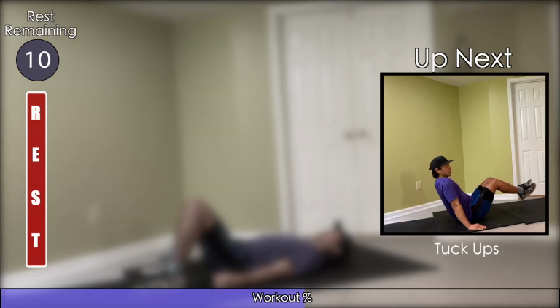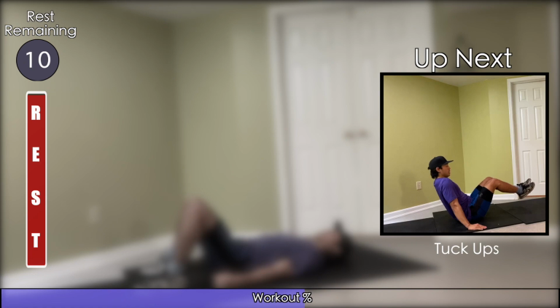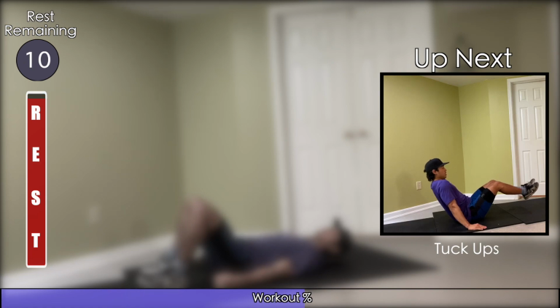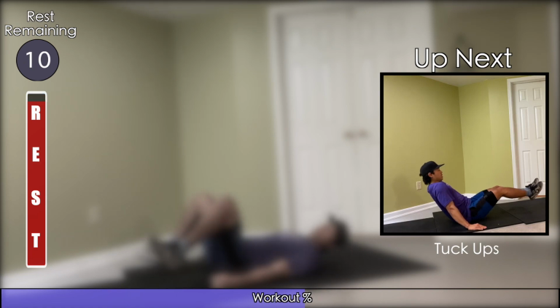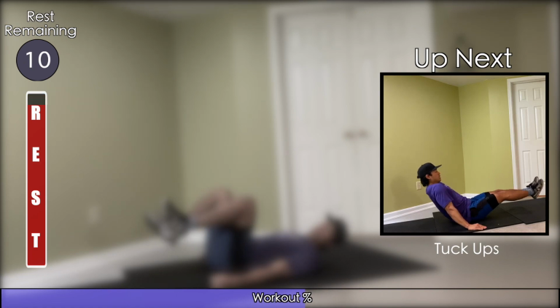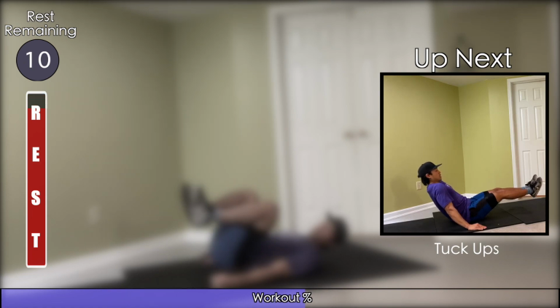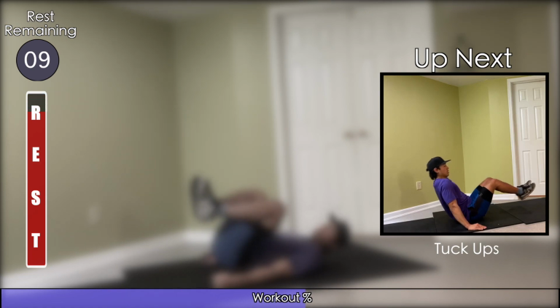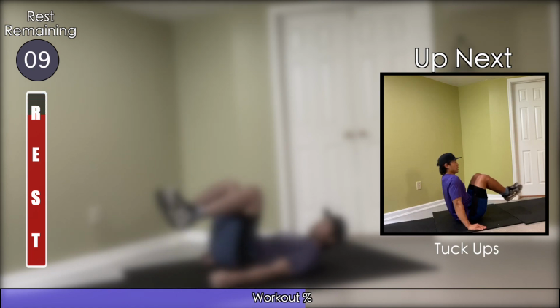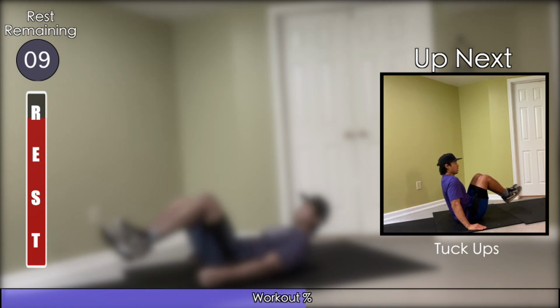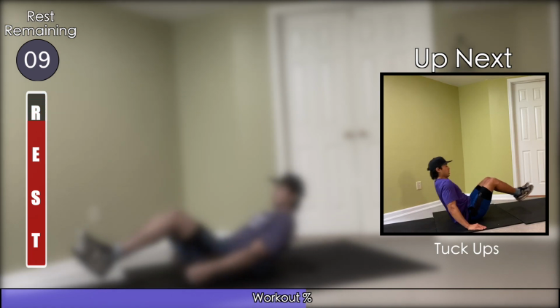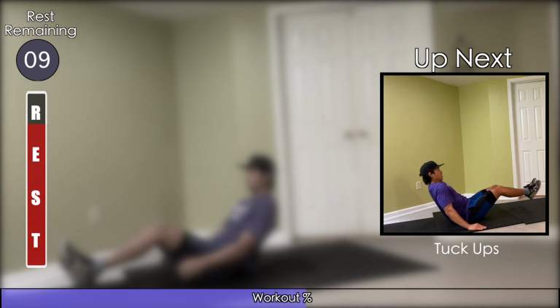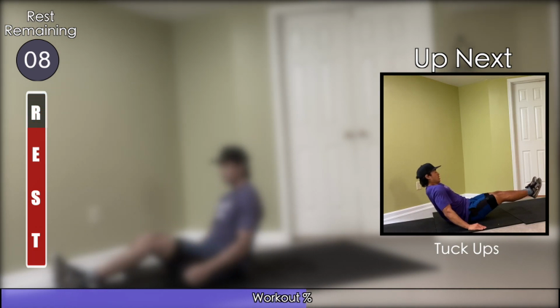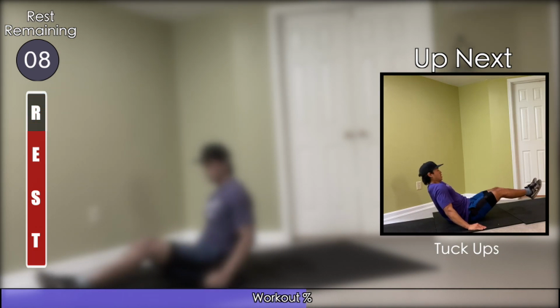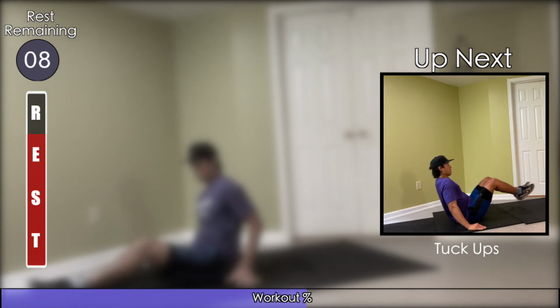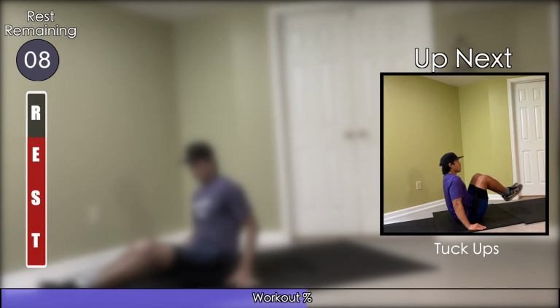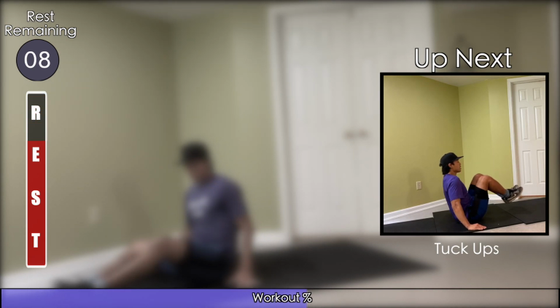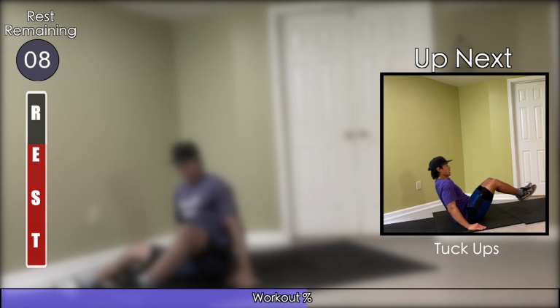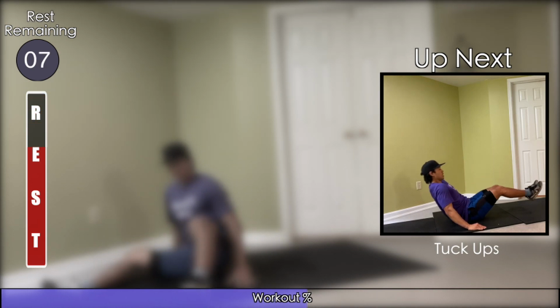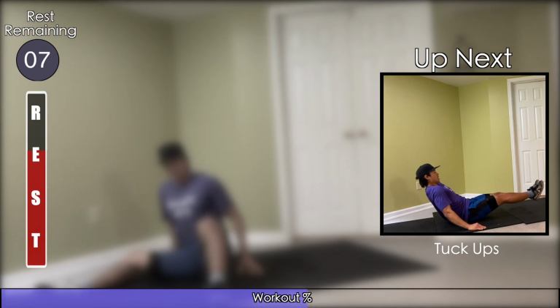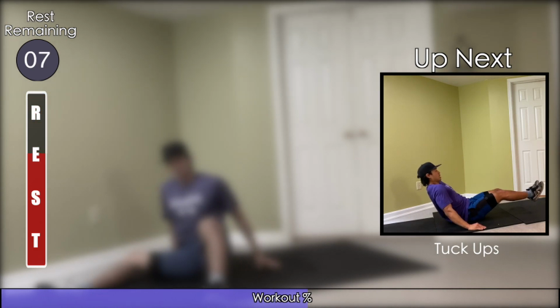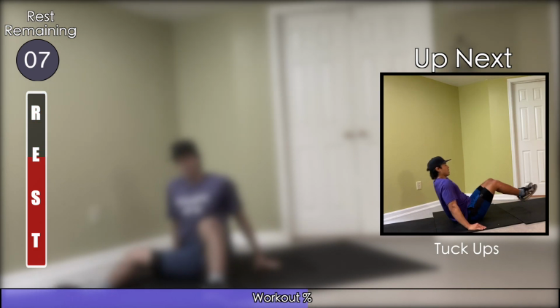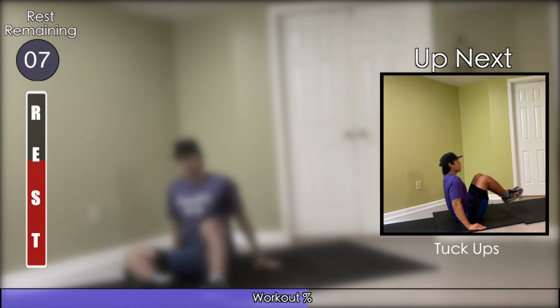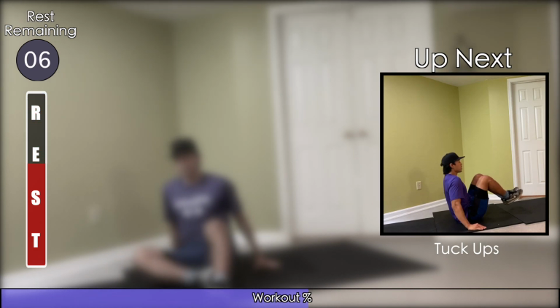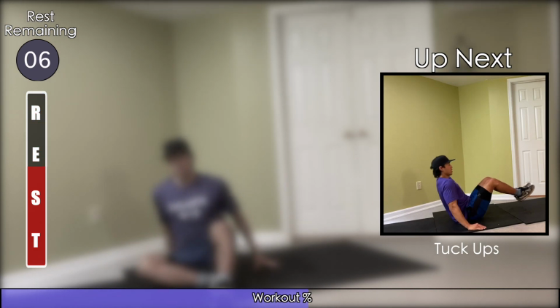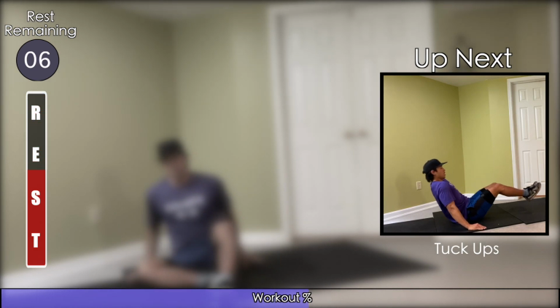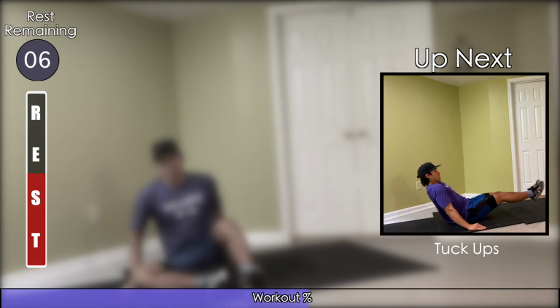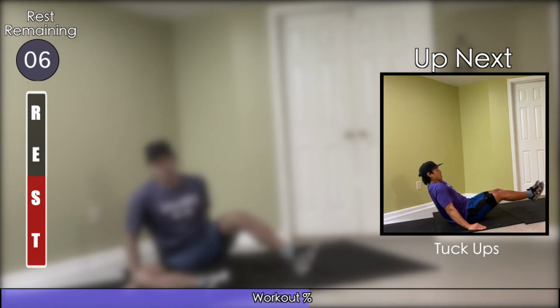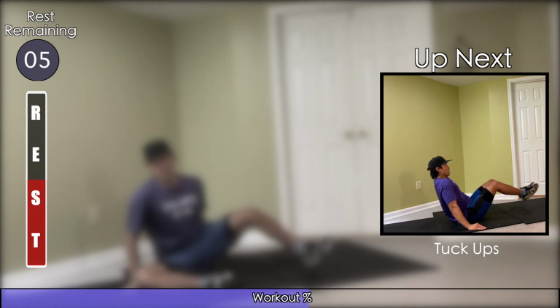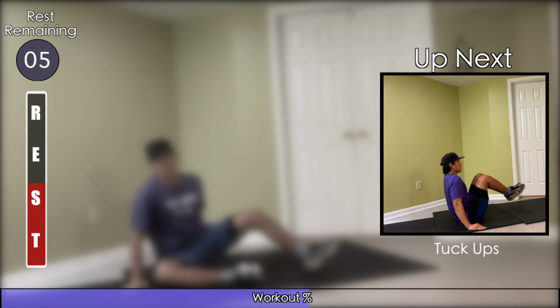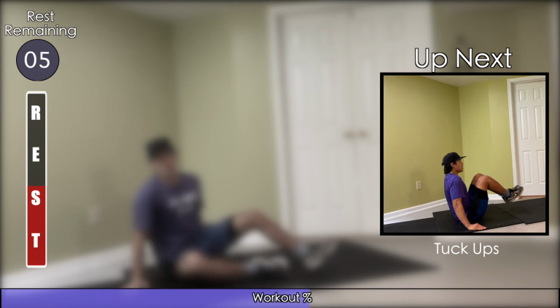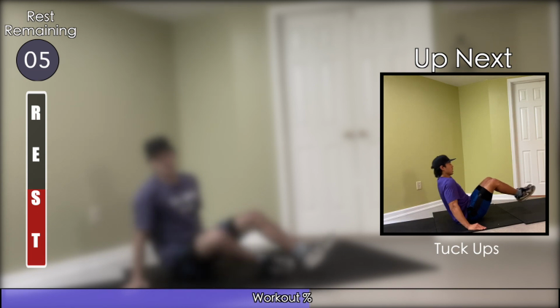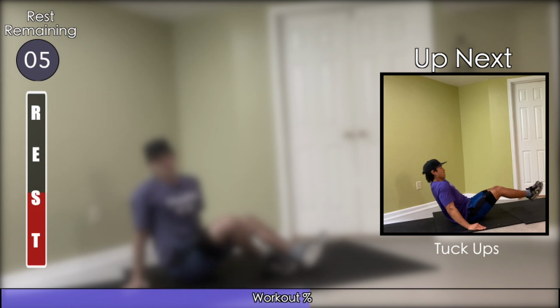Next, you're going to sit on your butt with your hands at your side to support you. You're then going to pump your legs in and out for tuck-ups.